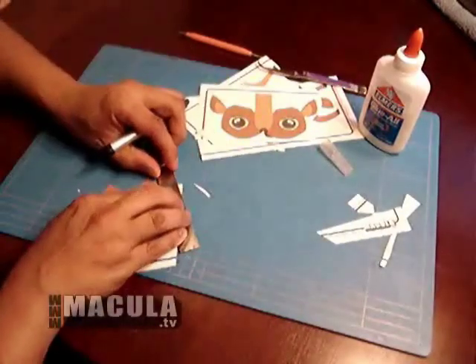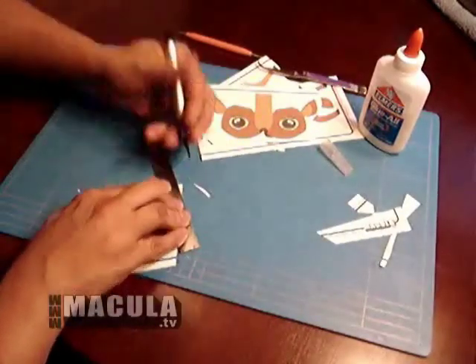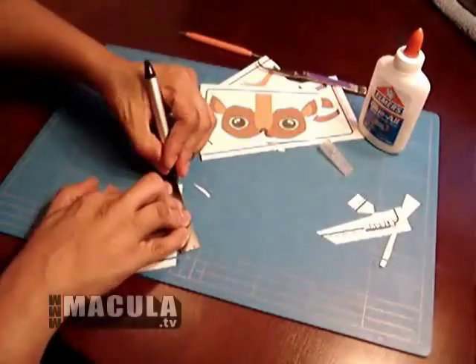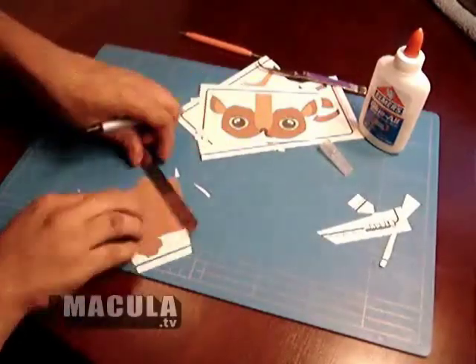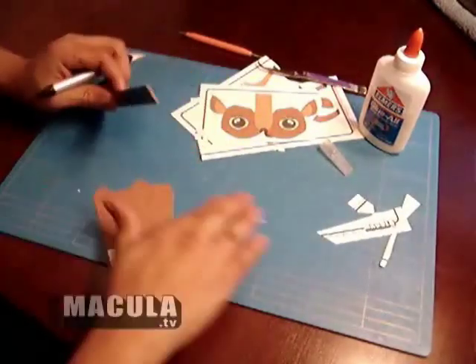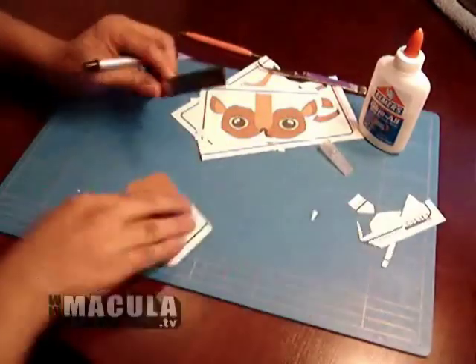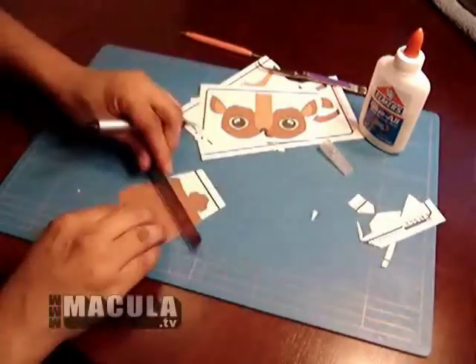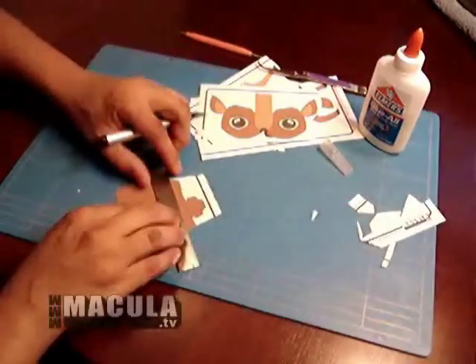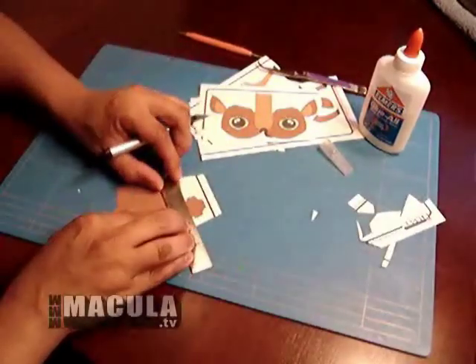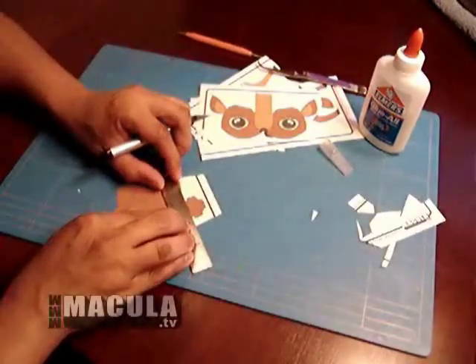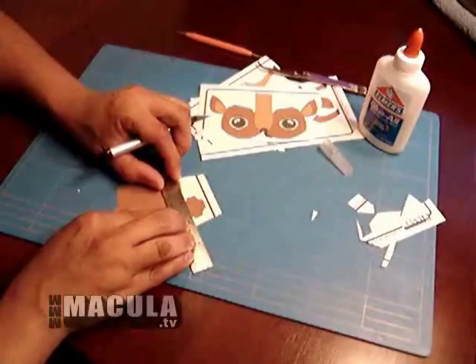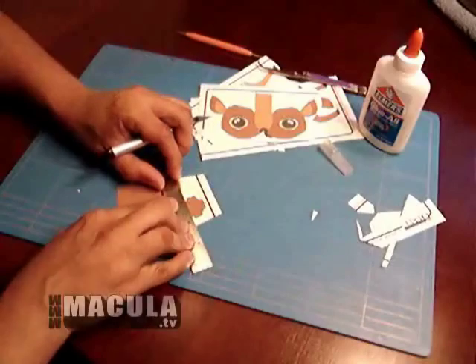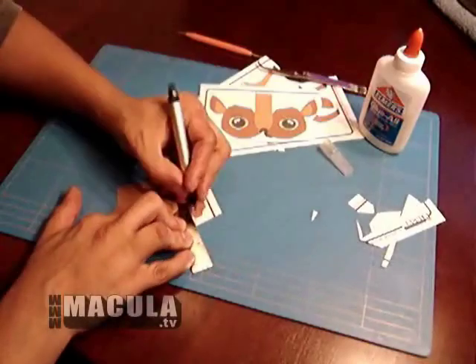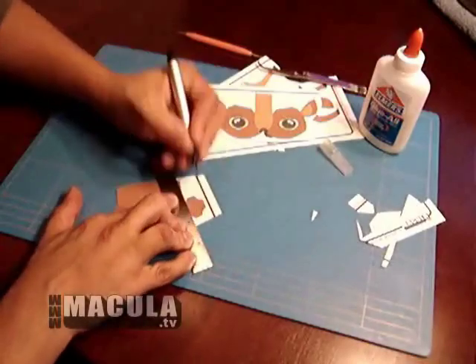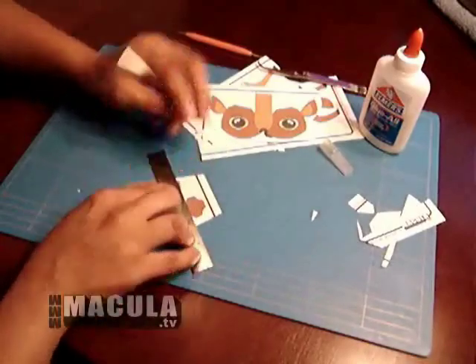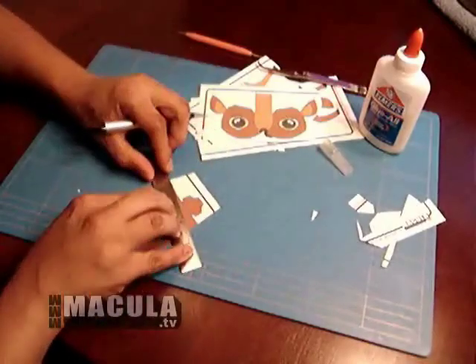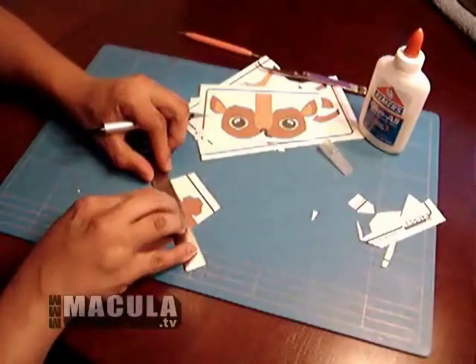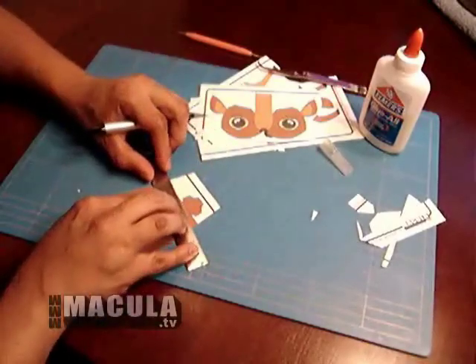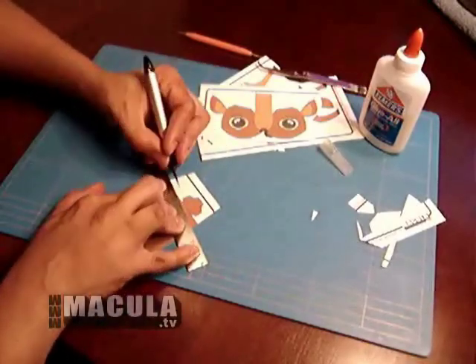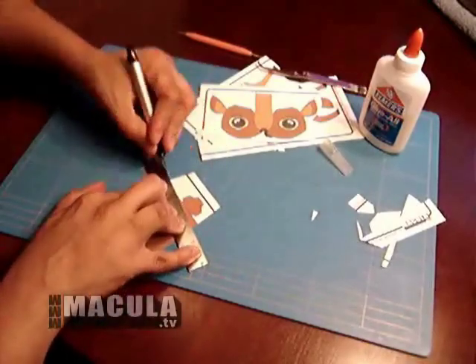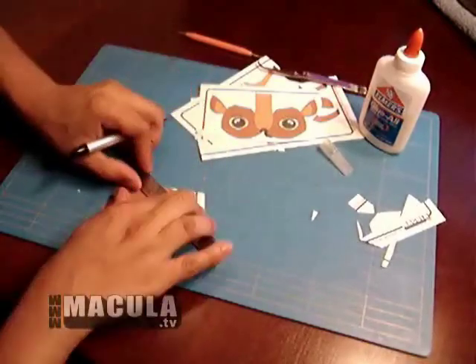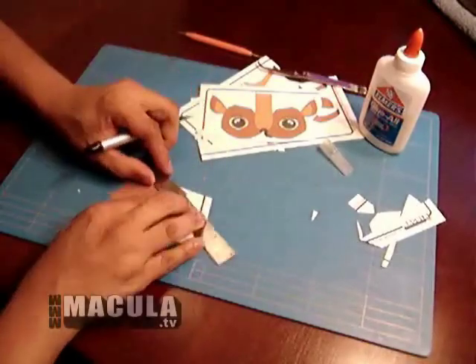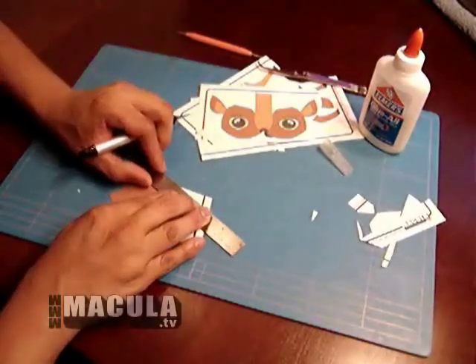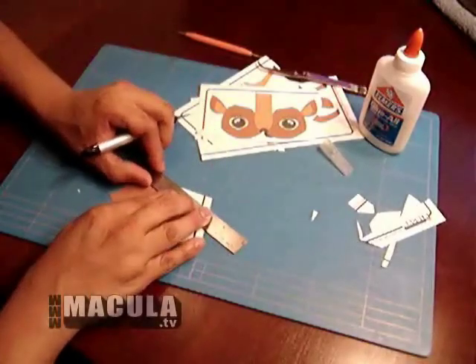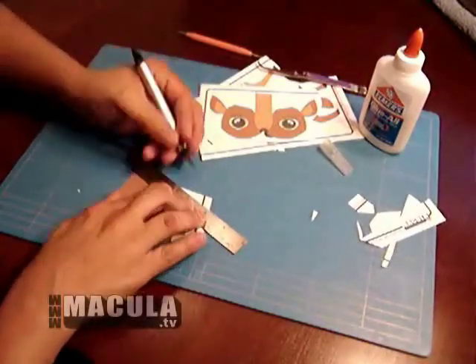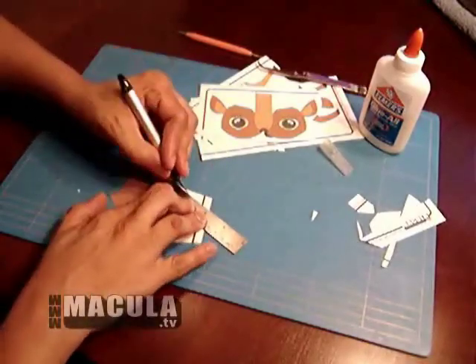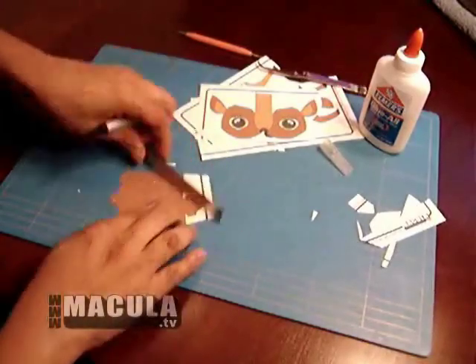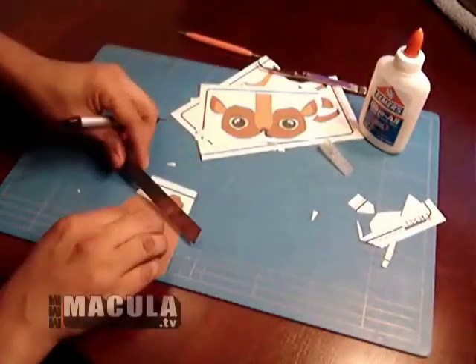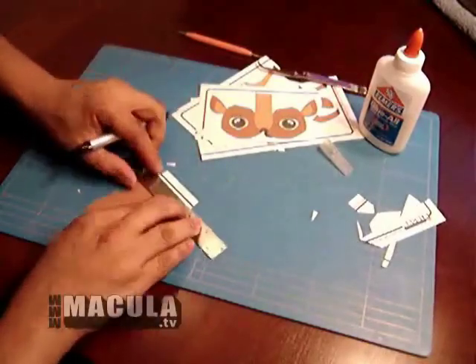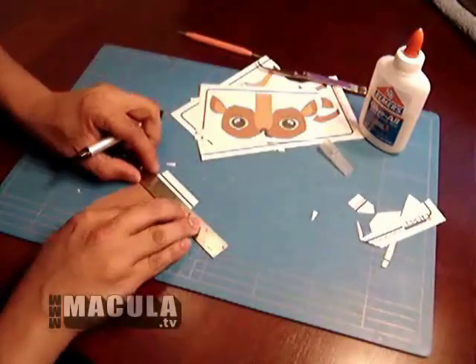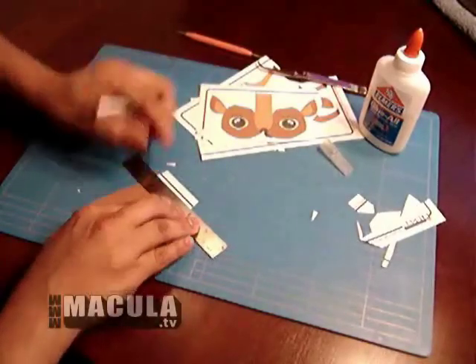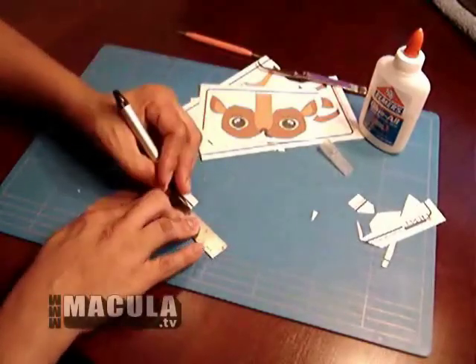It is always best to cut with a sharp blade. When scoring, be careful not to score too deep and cut all the way through the model. Let's get started.